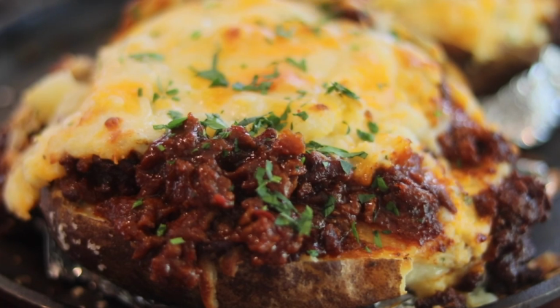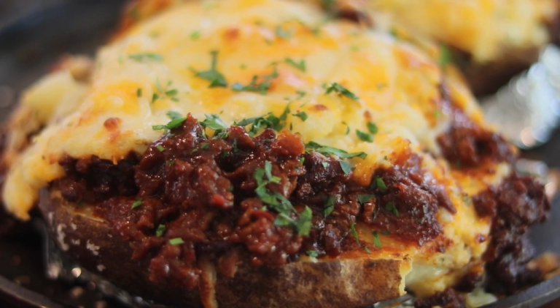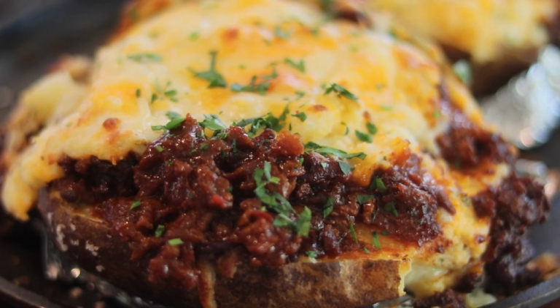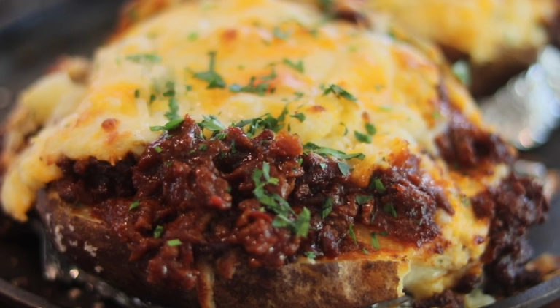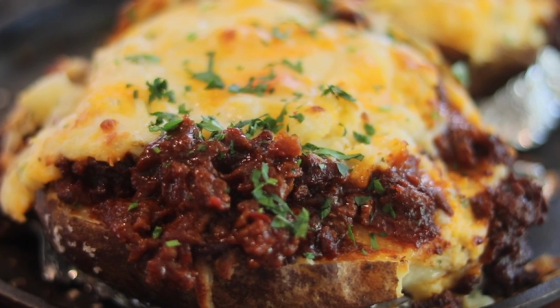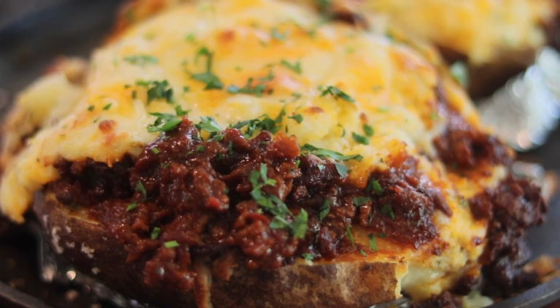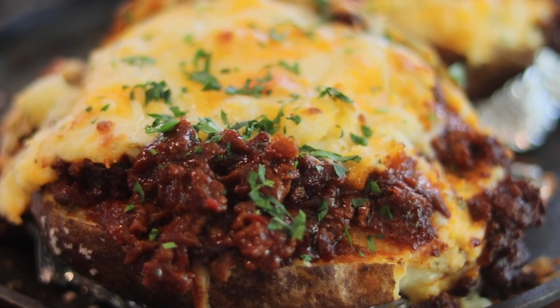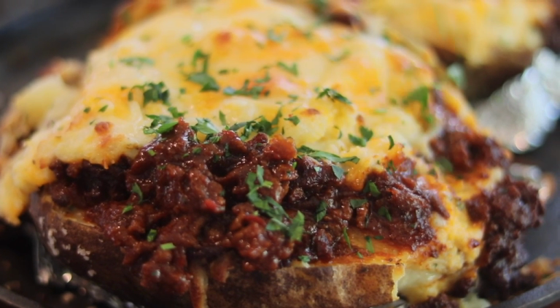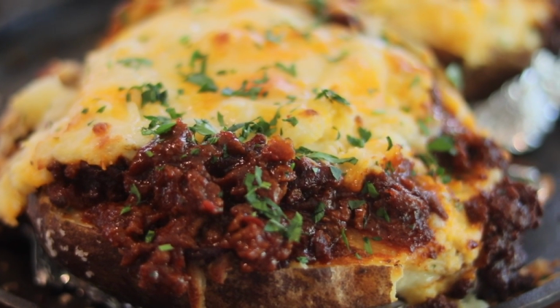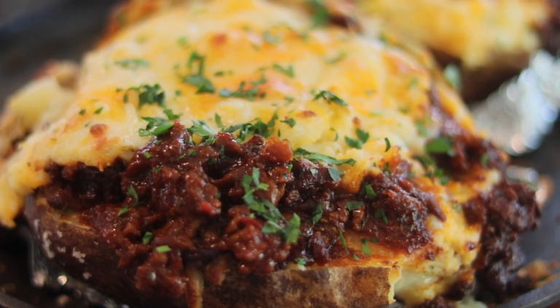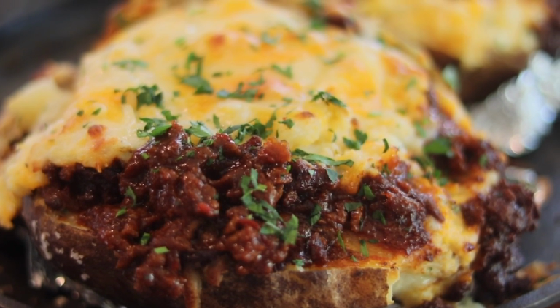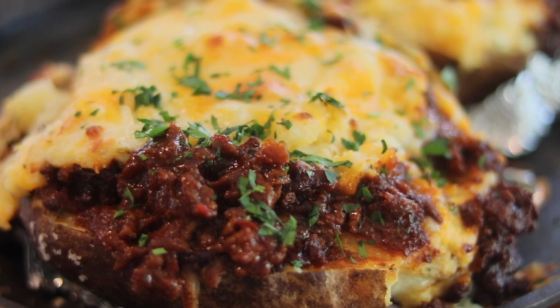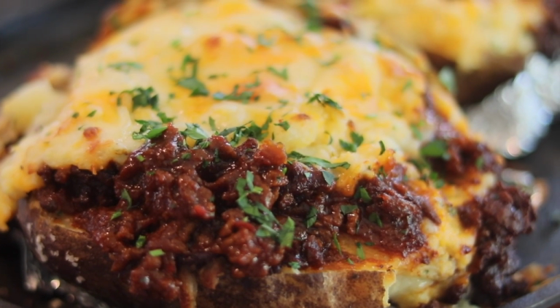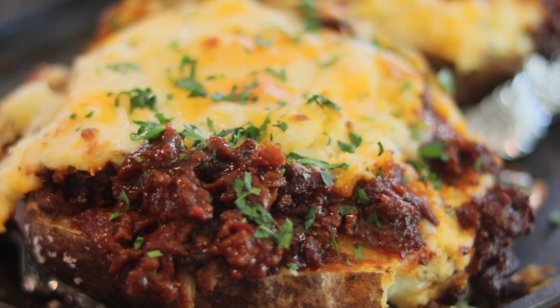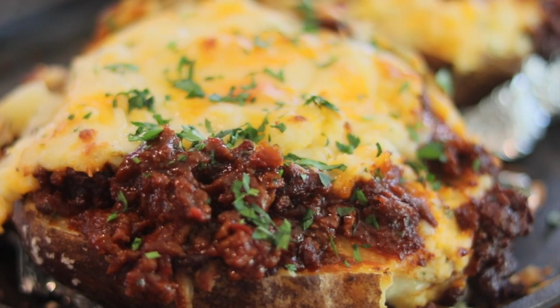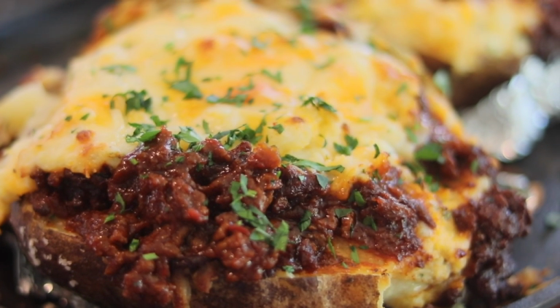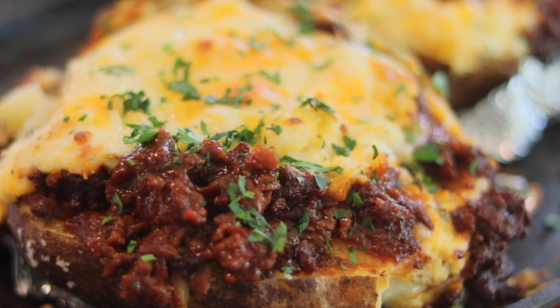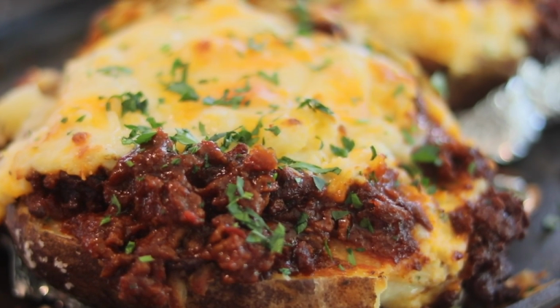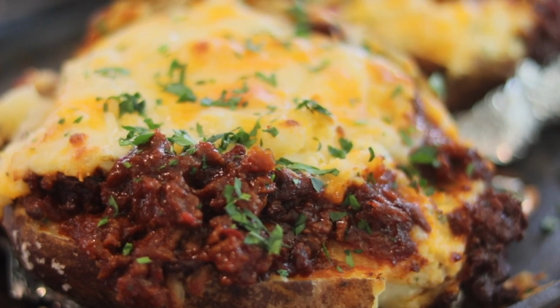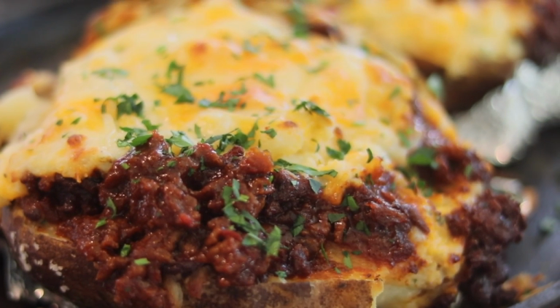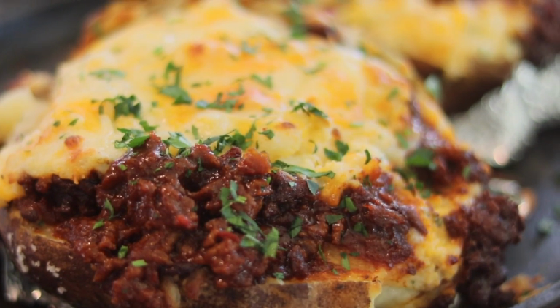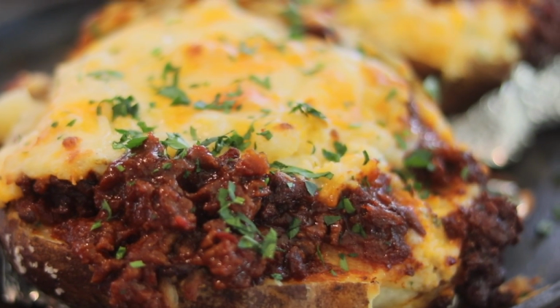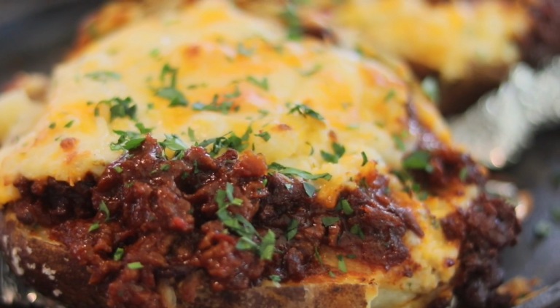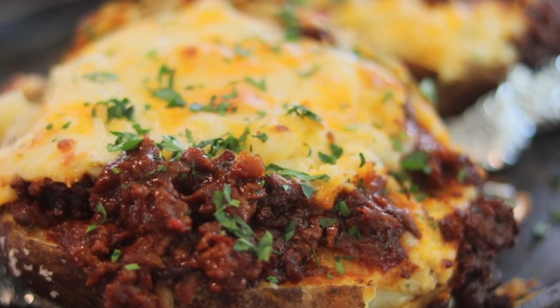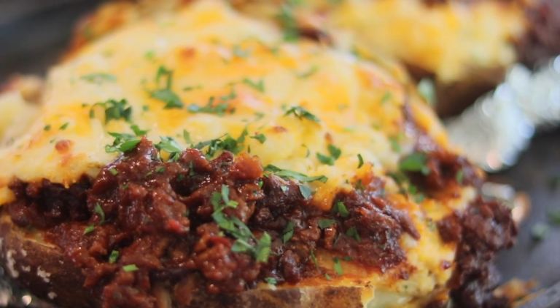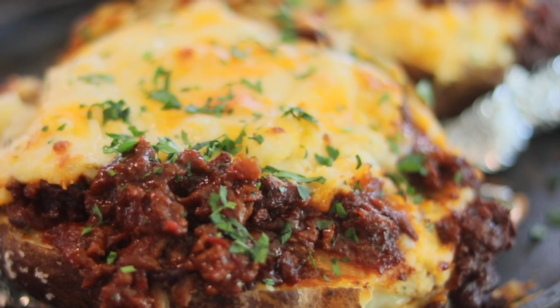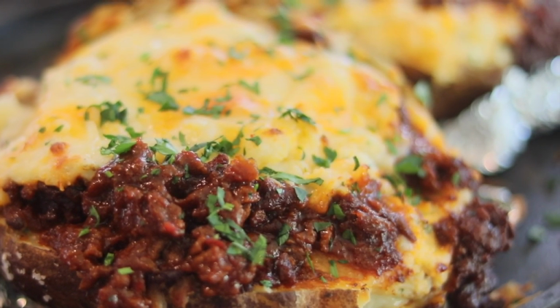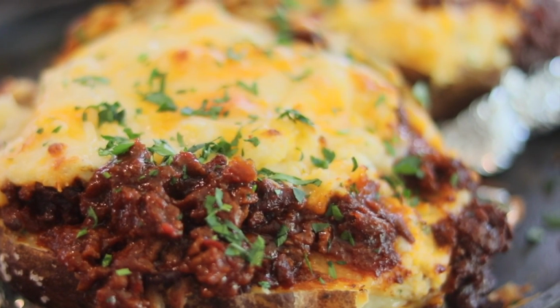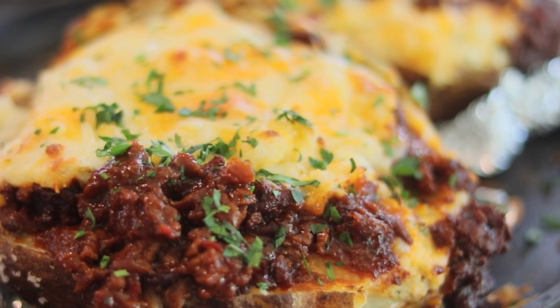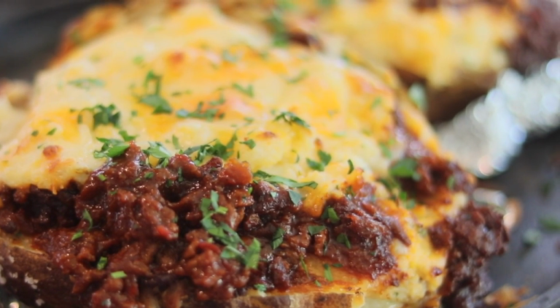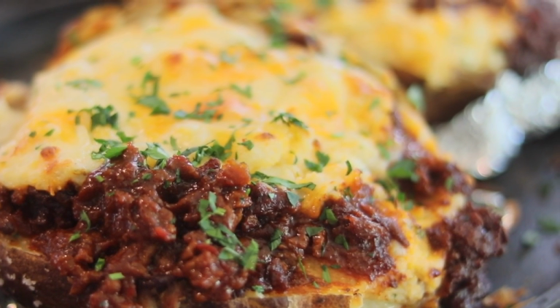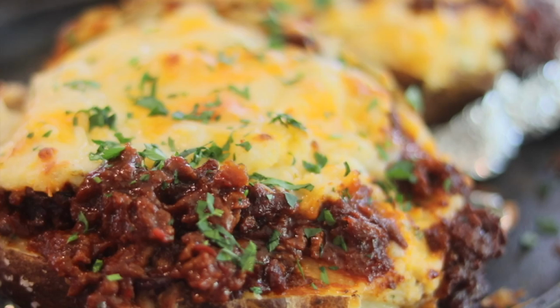Hey y'all, welcome back. Today we're going to be making twice-baked sloppy joe baked potato.